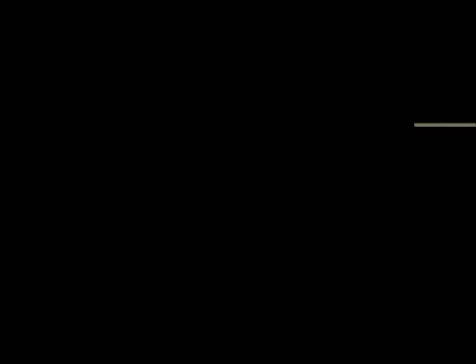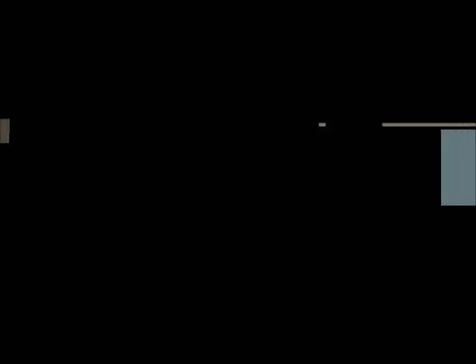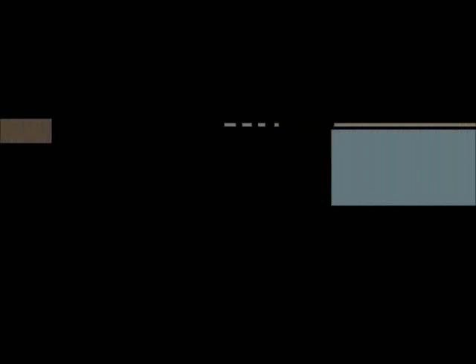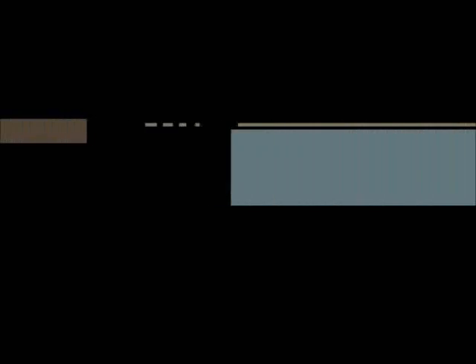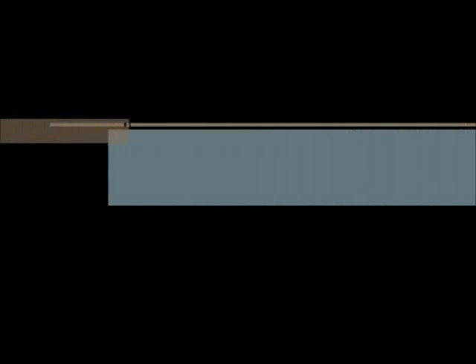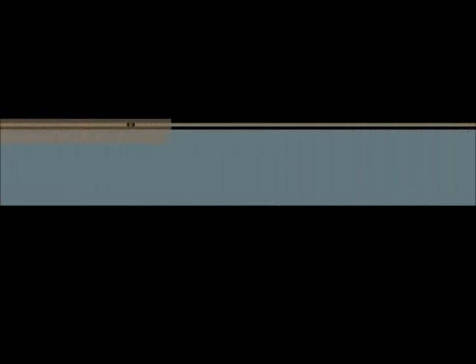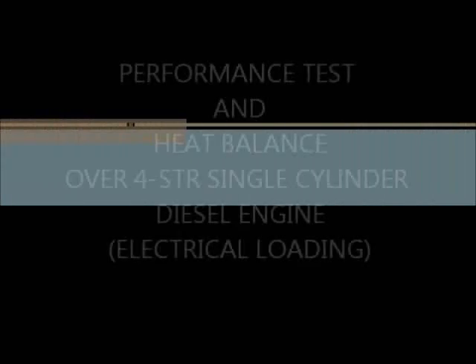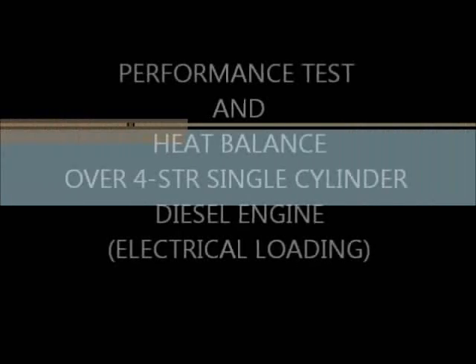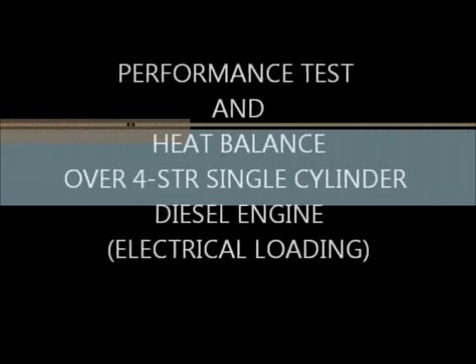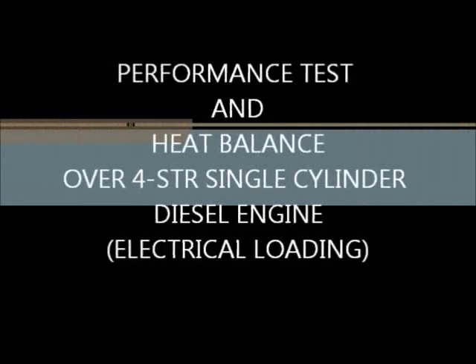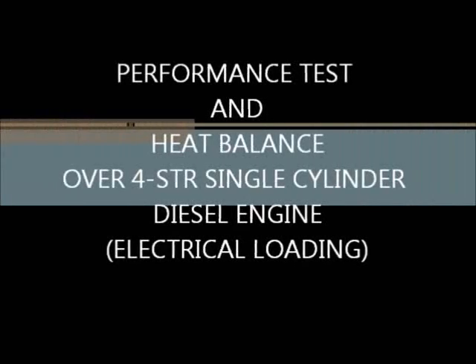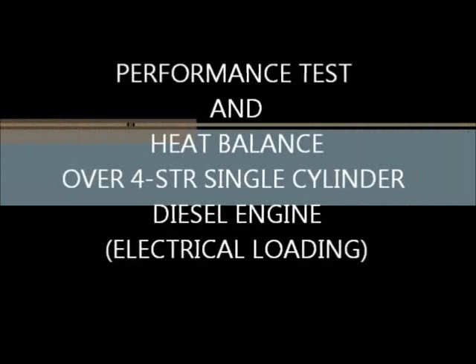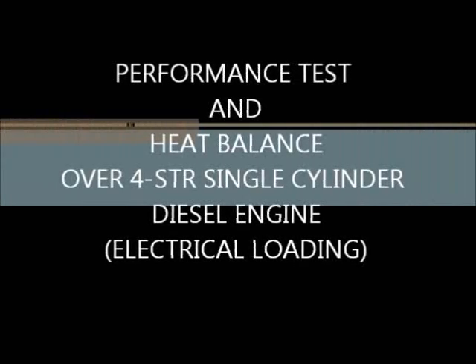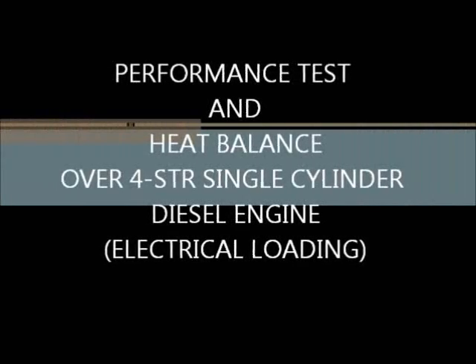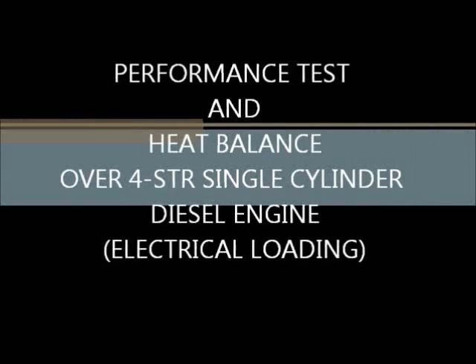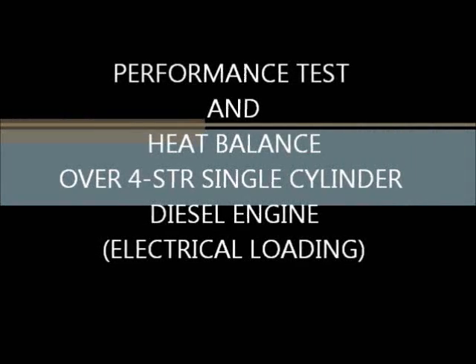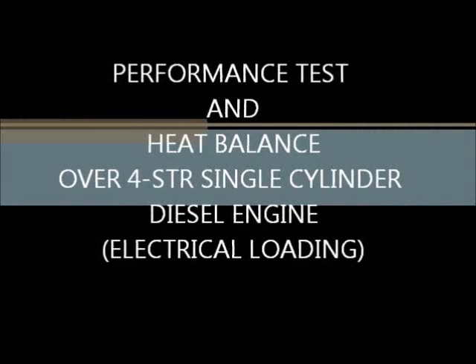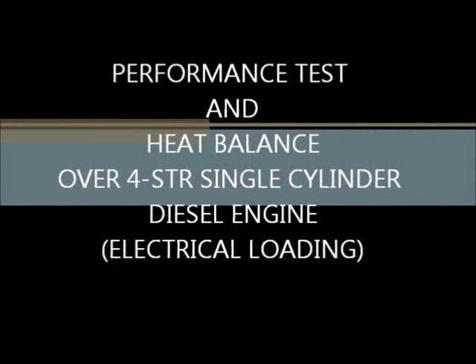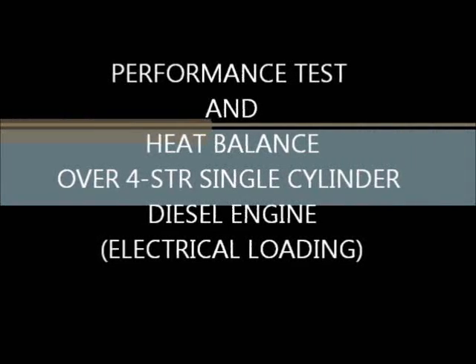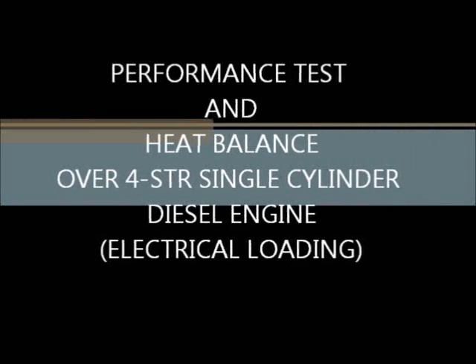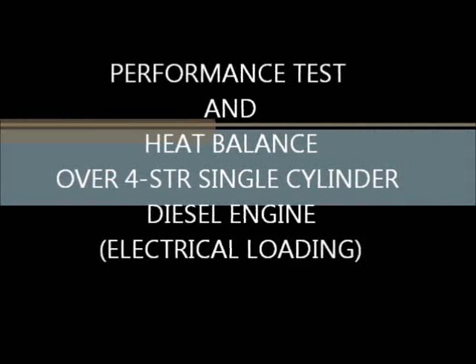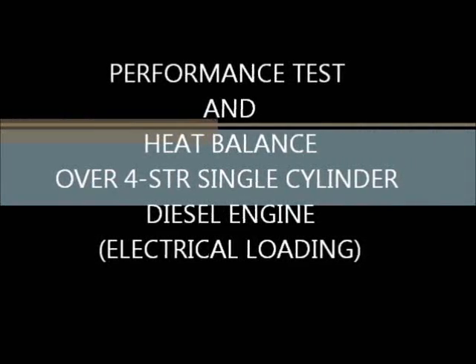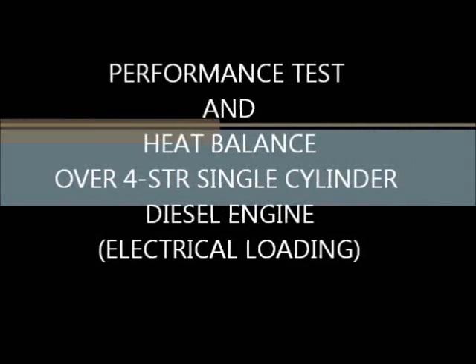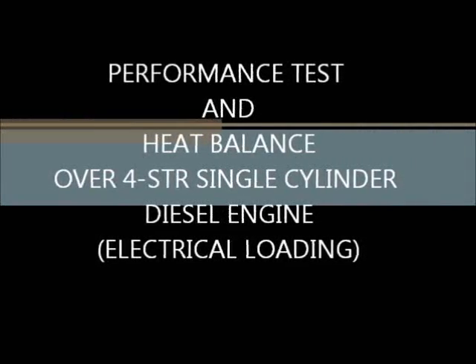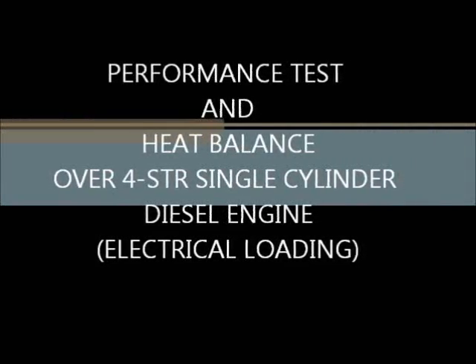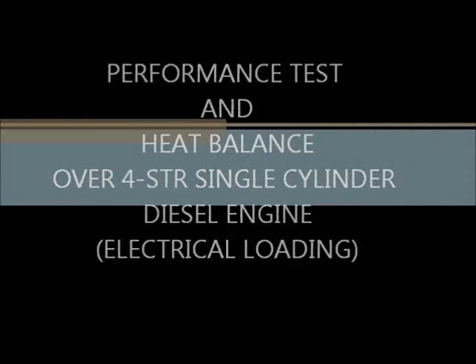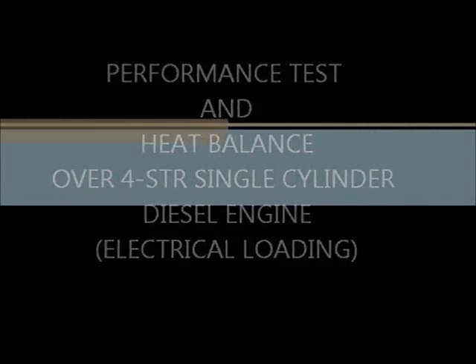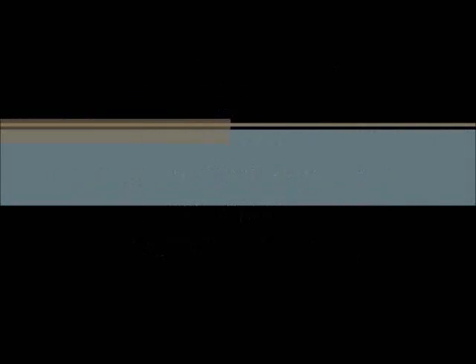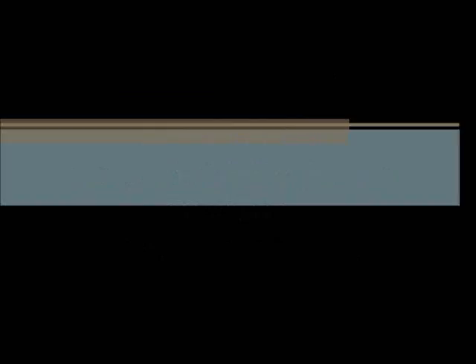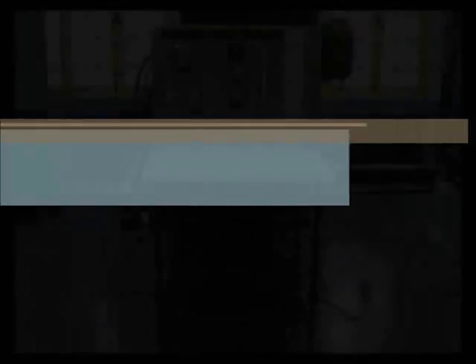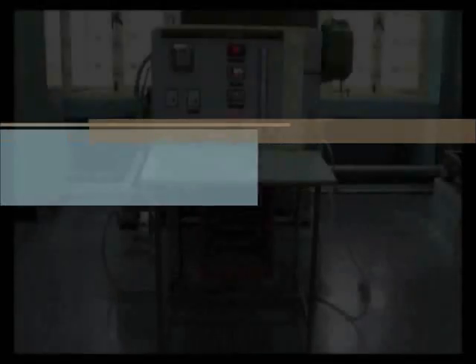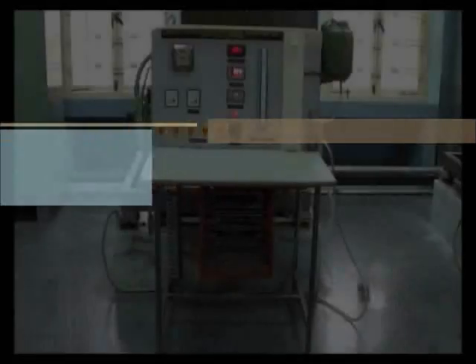Performance test and heat balance over a four-stroke single-cylinder diesel engine with electrical loading.